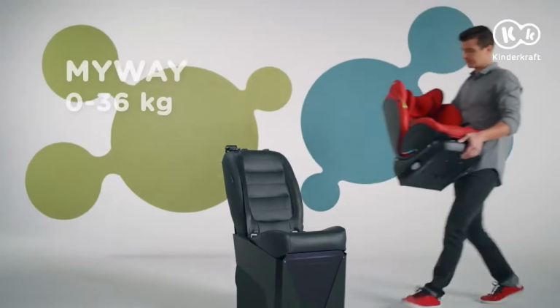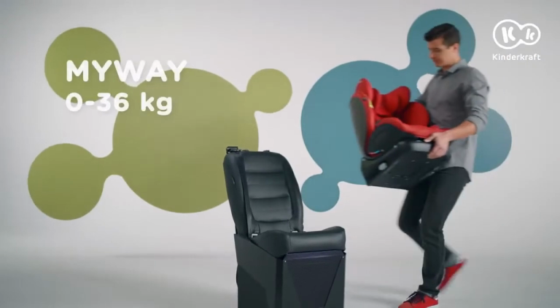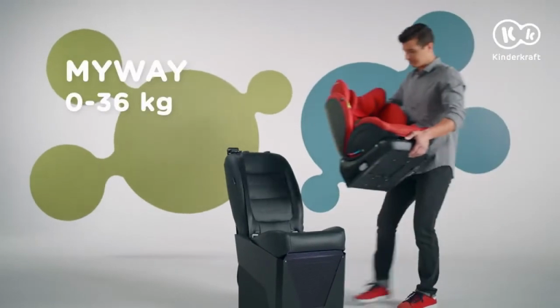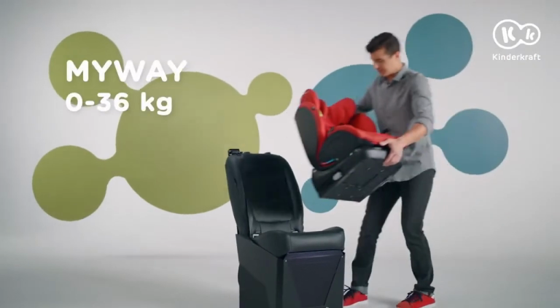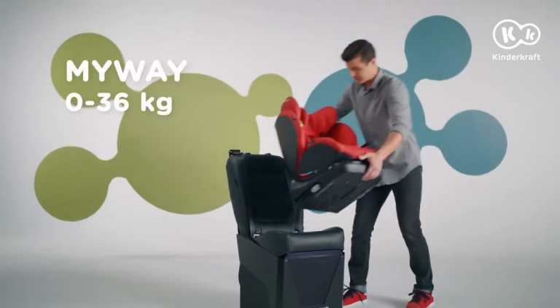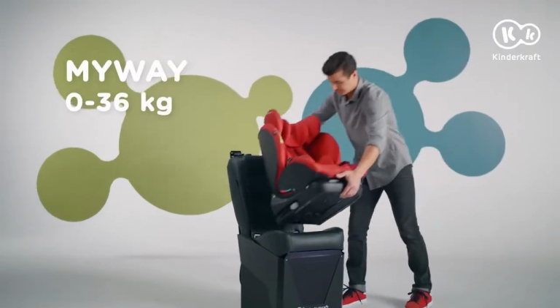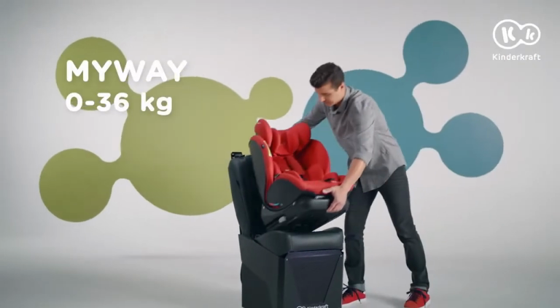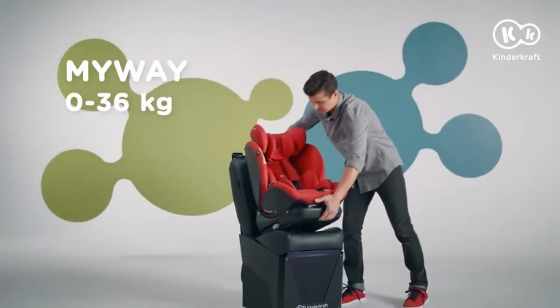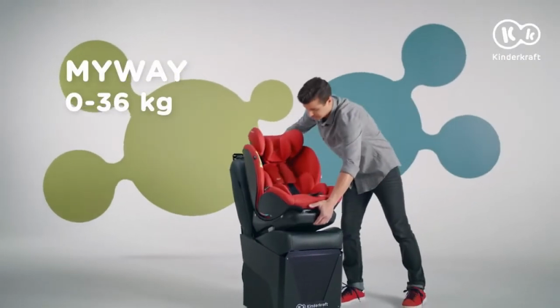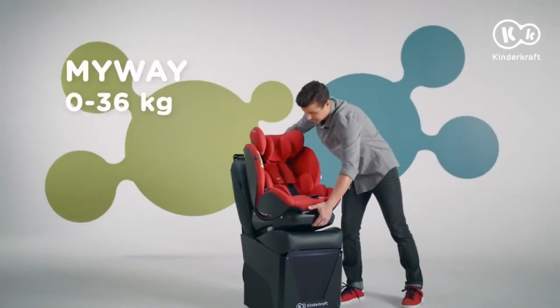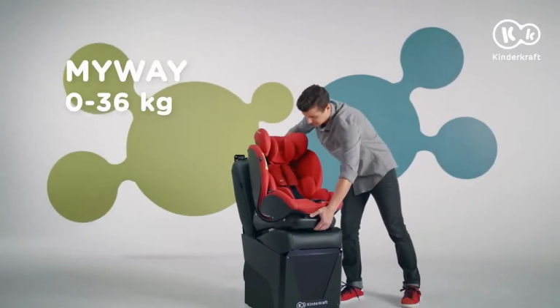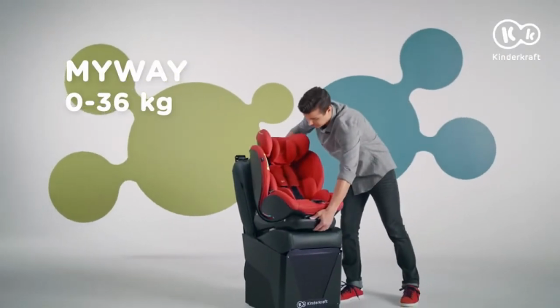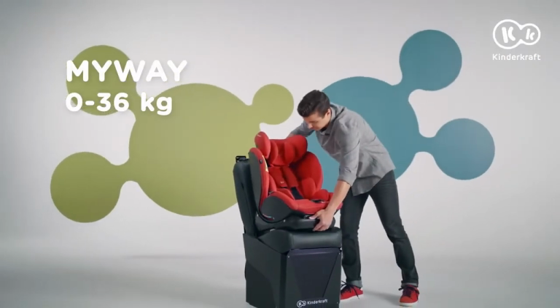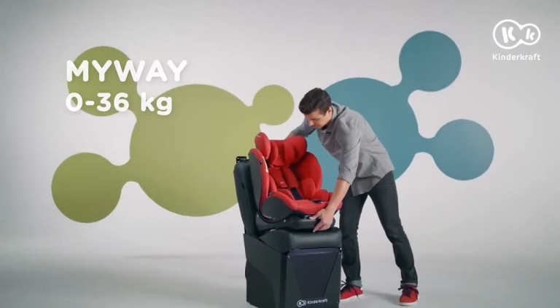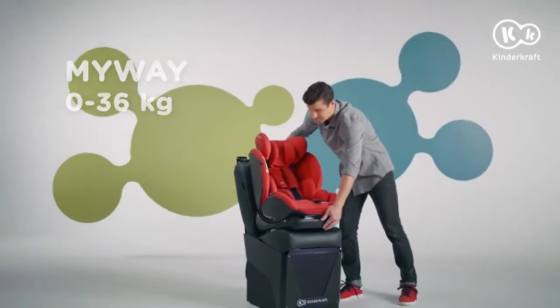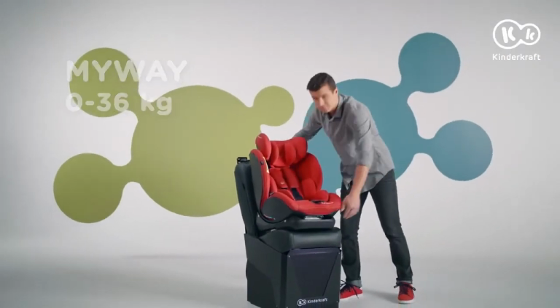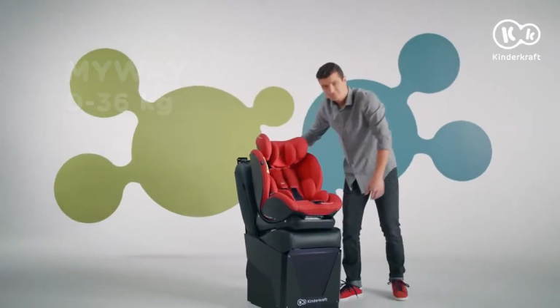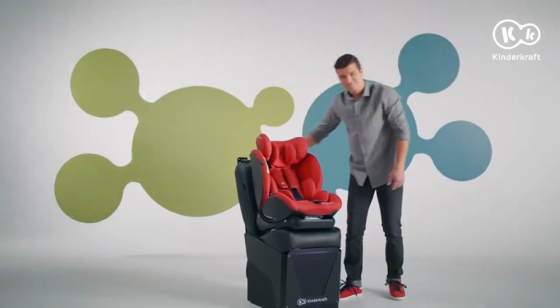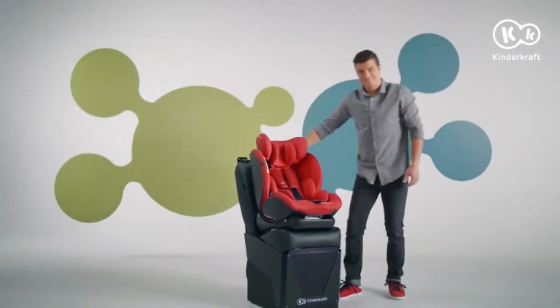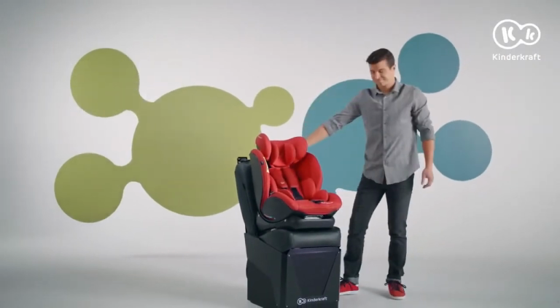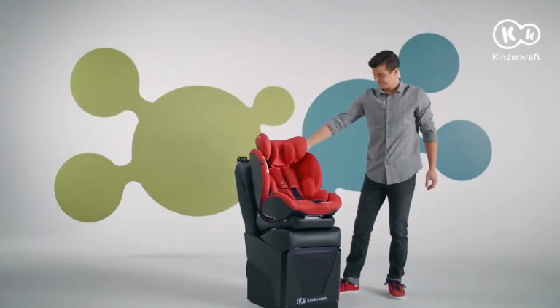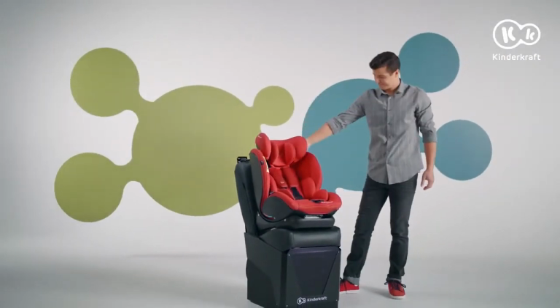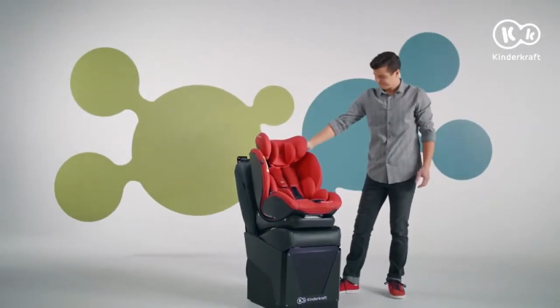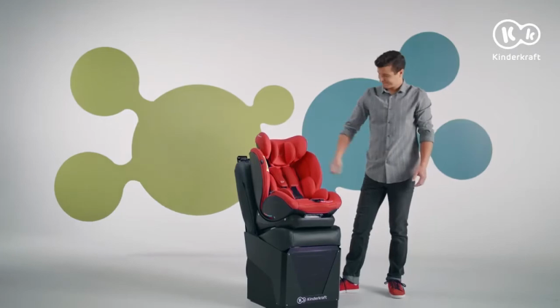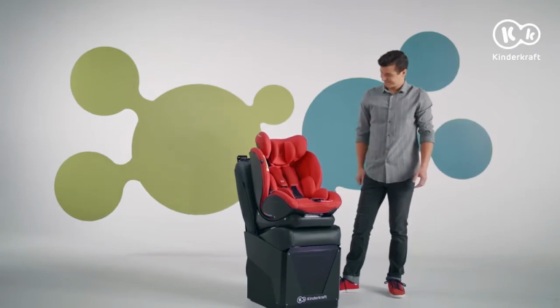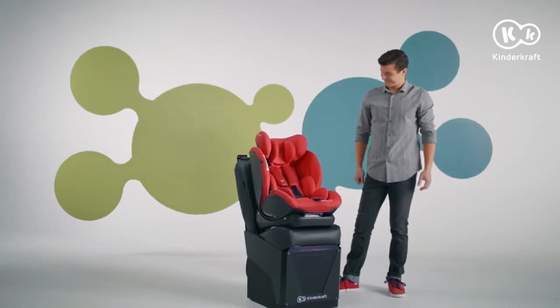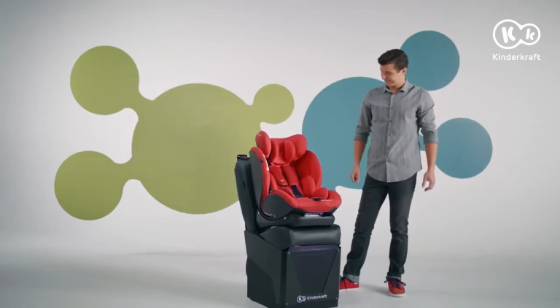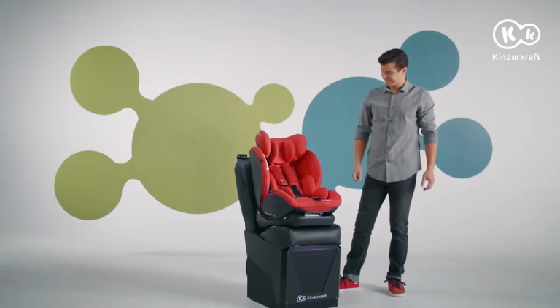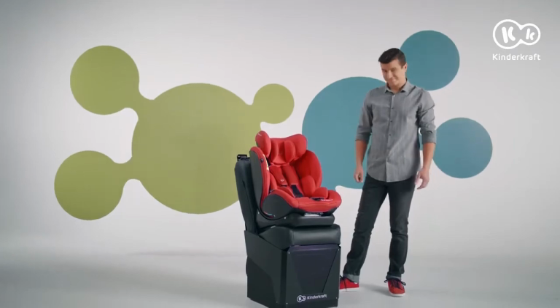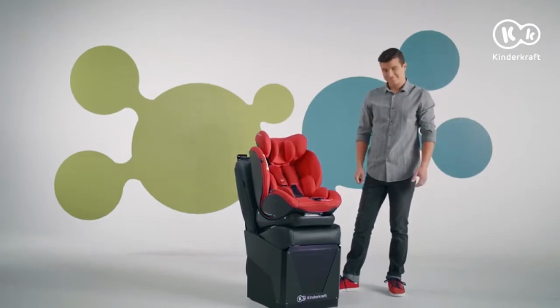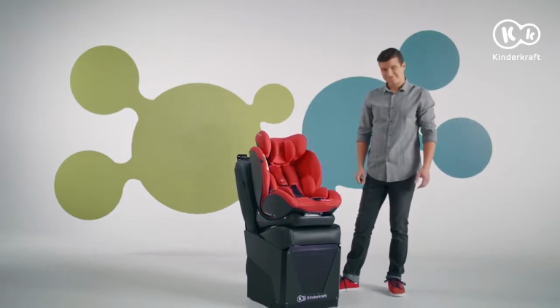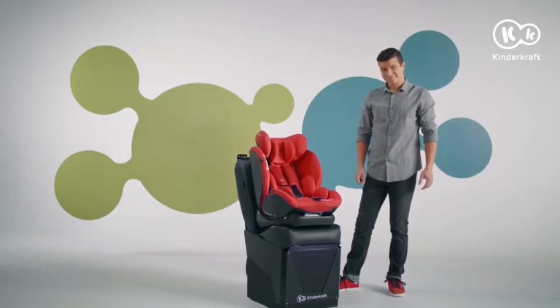This is MyWay, a child safety seat to accompany you on your journeys for many years.